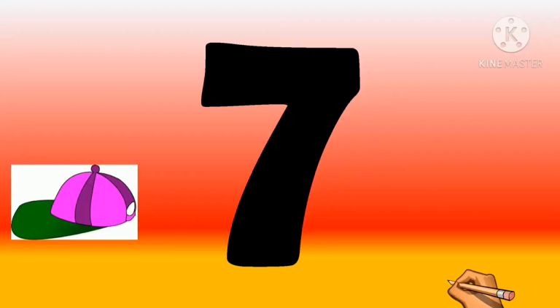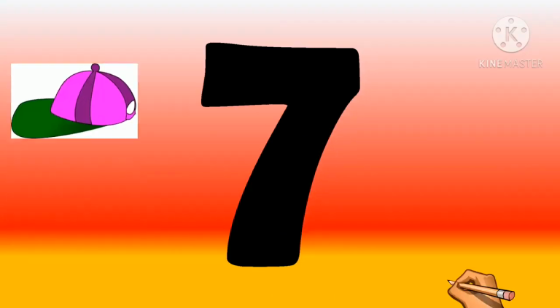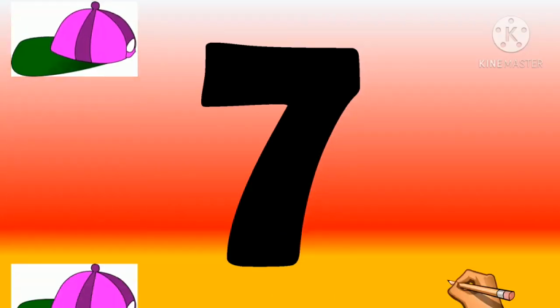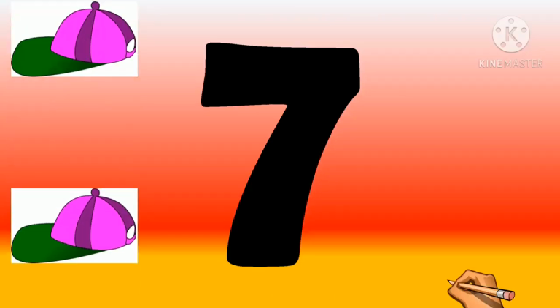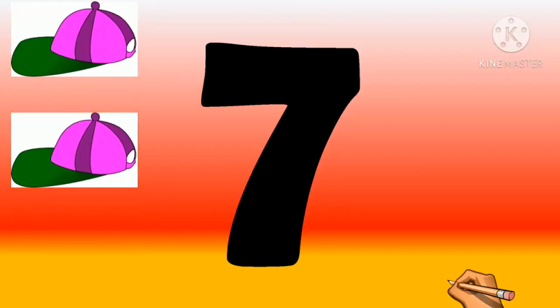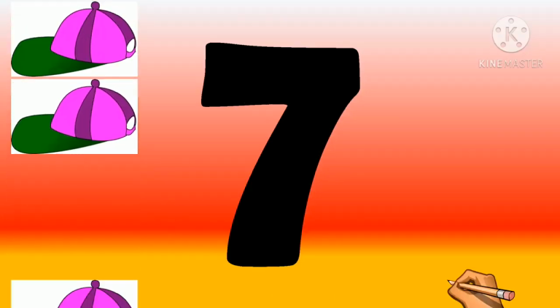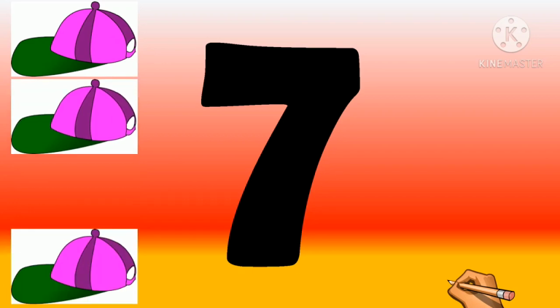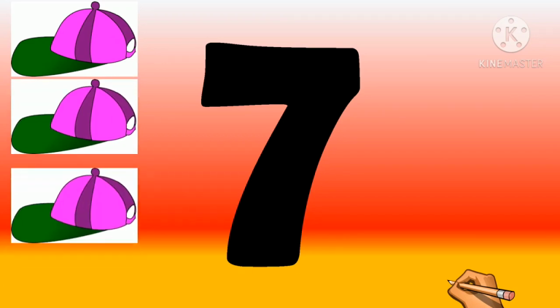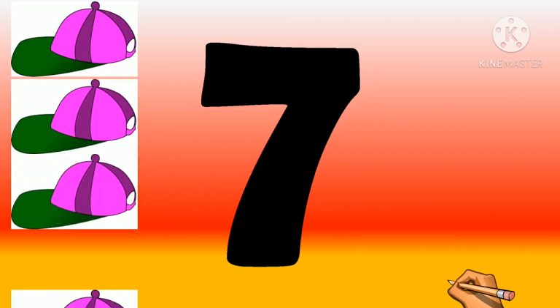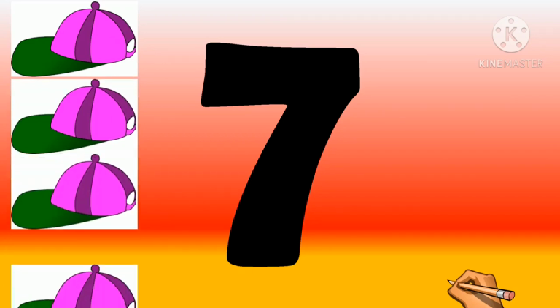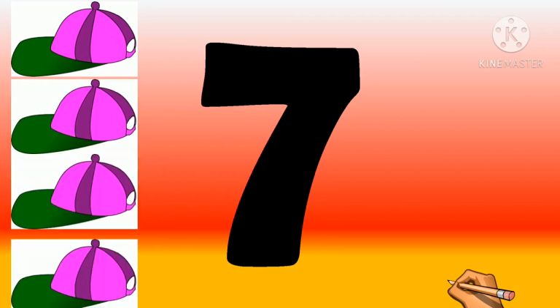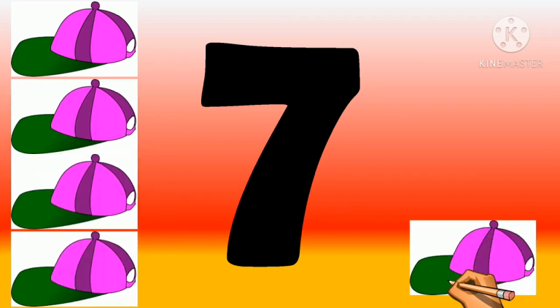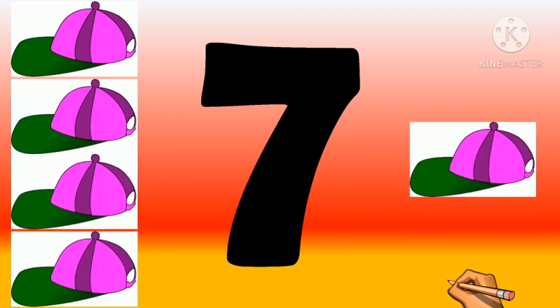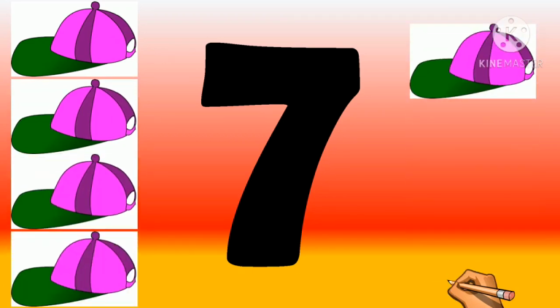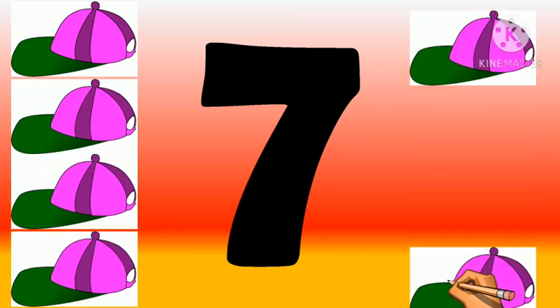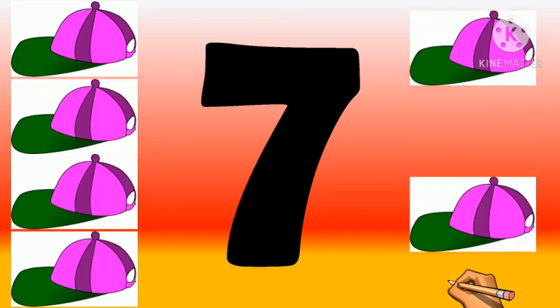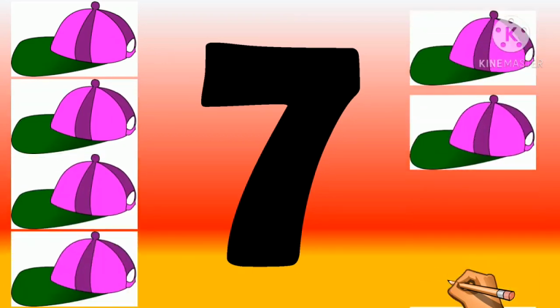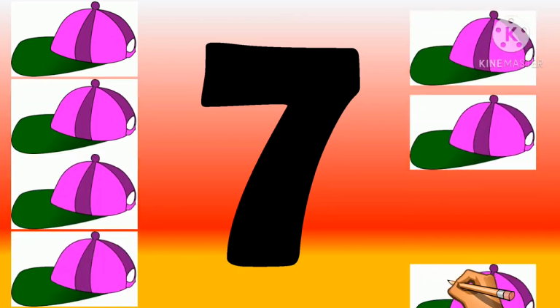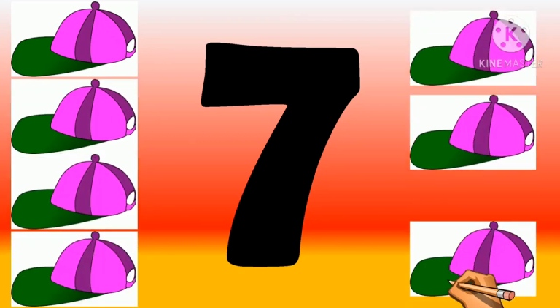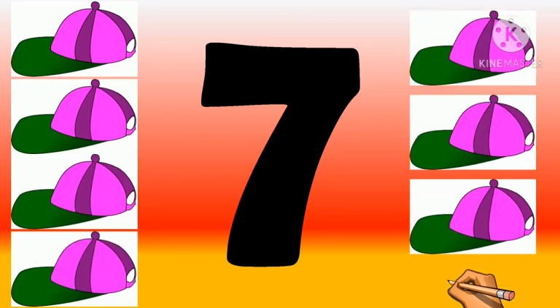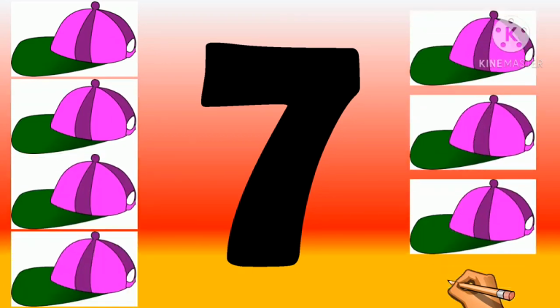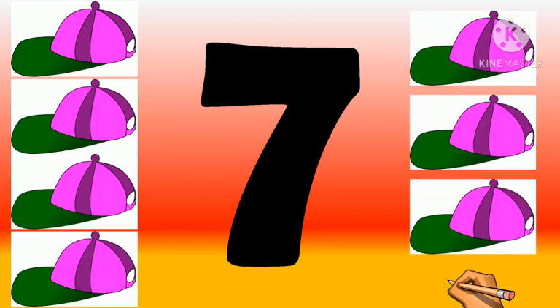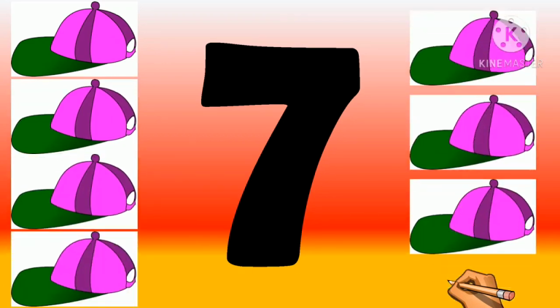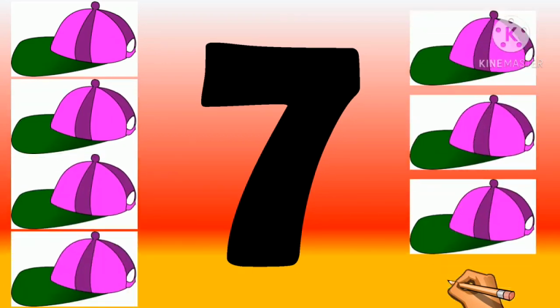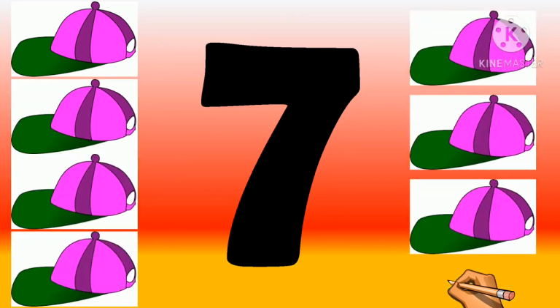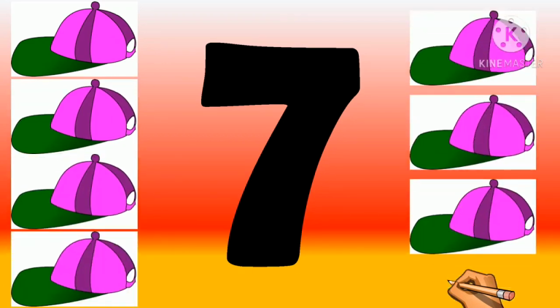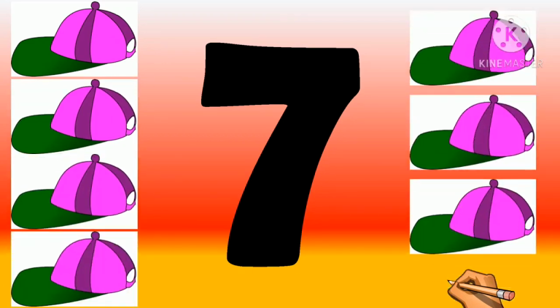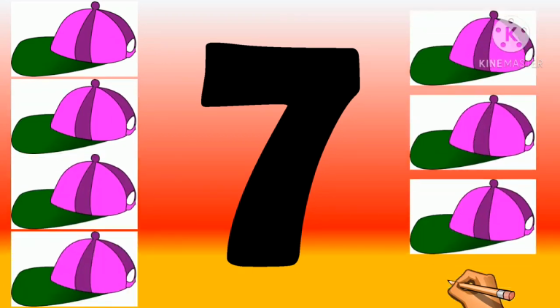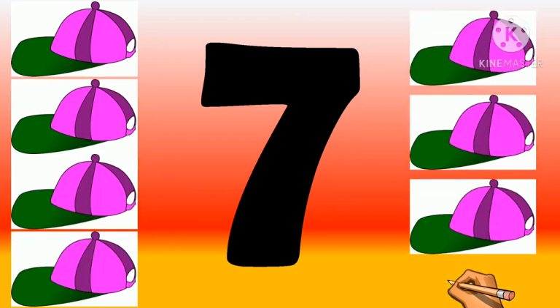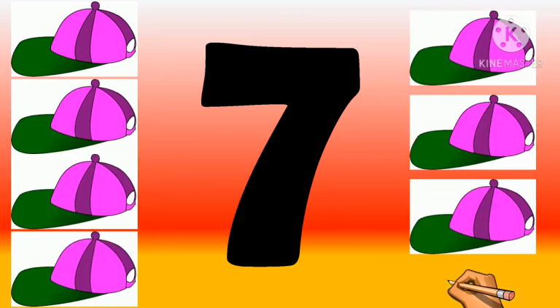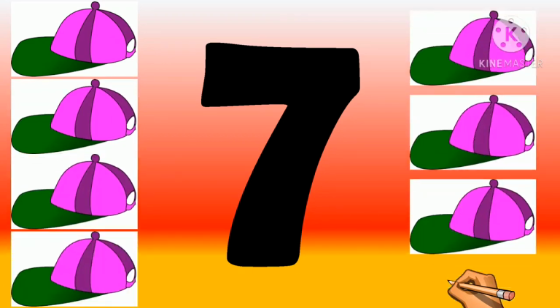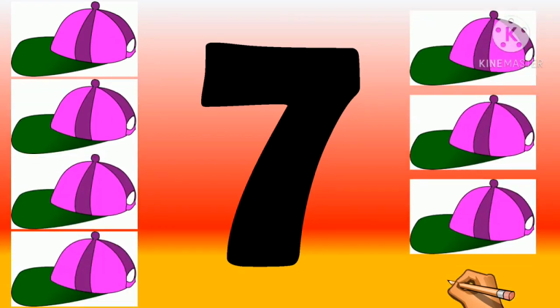One, two, three, four, five, six, seven. Seven caps.